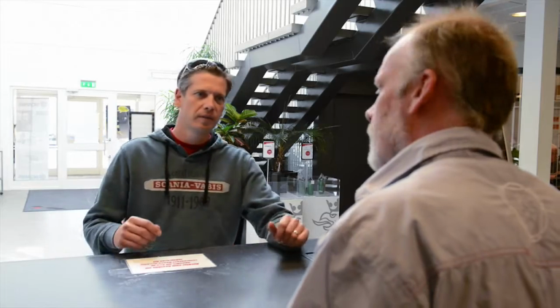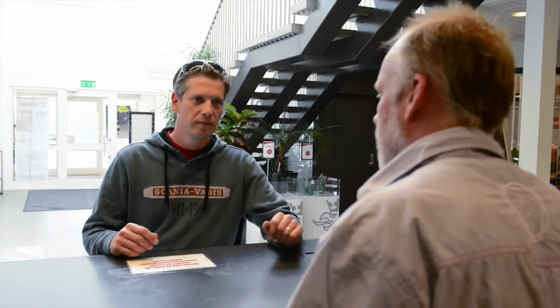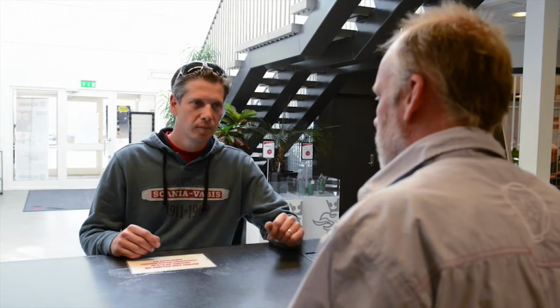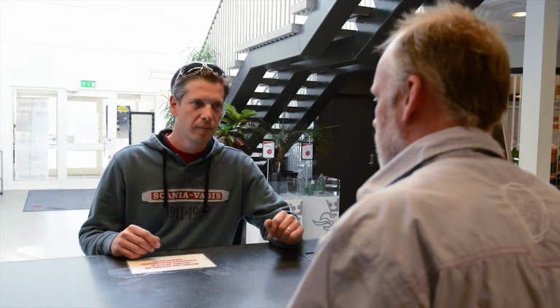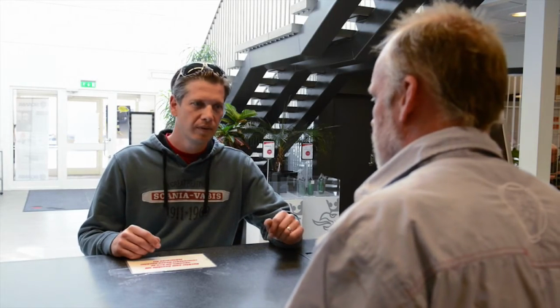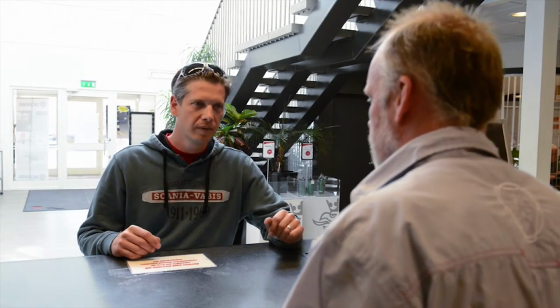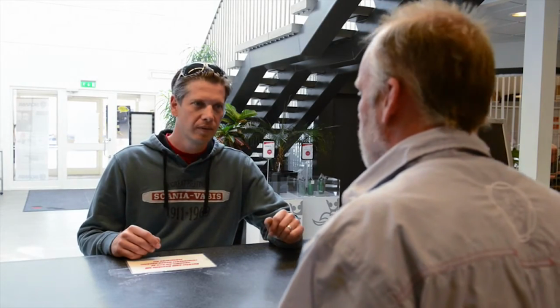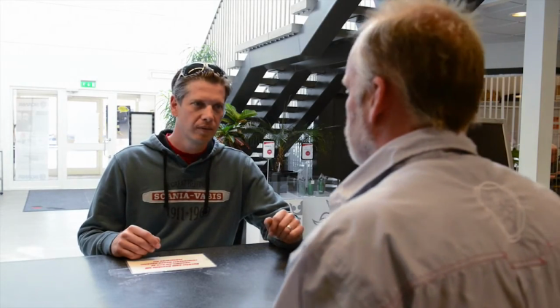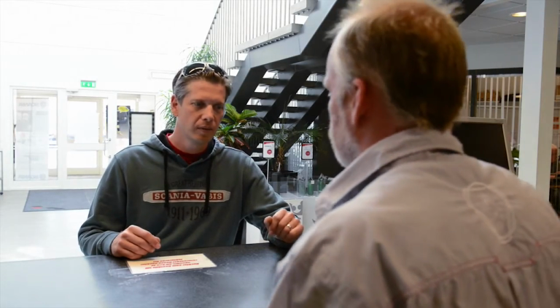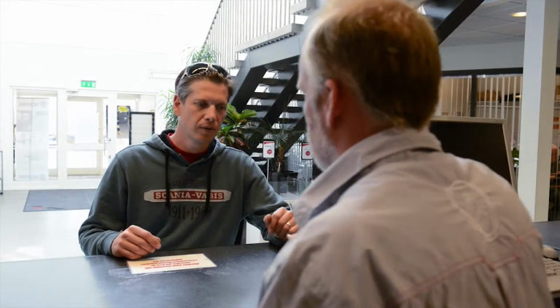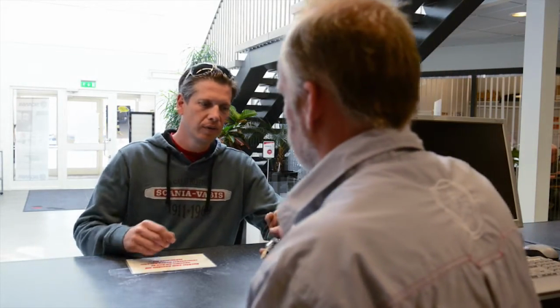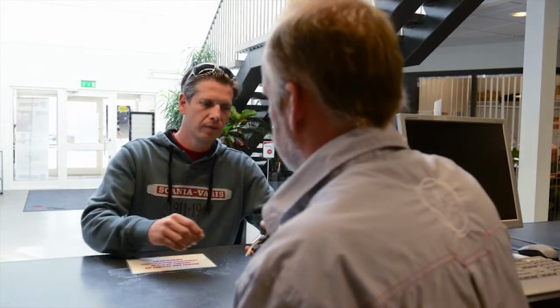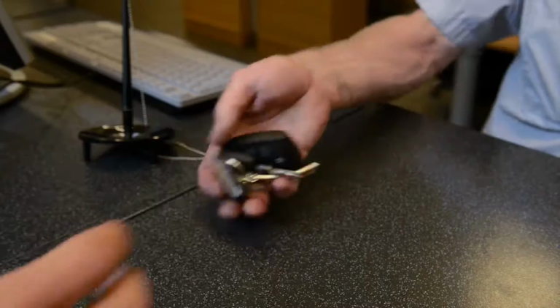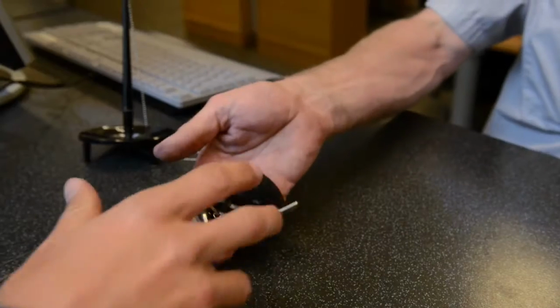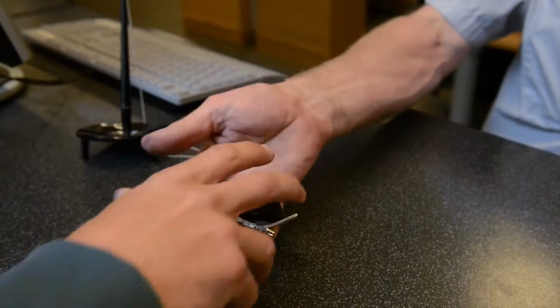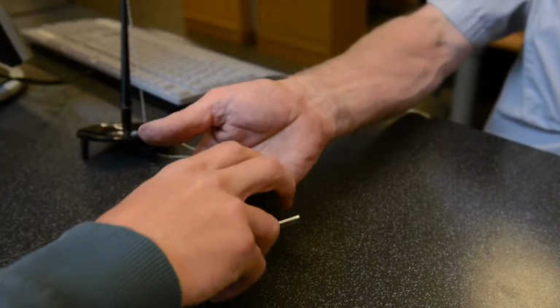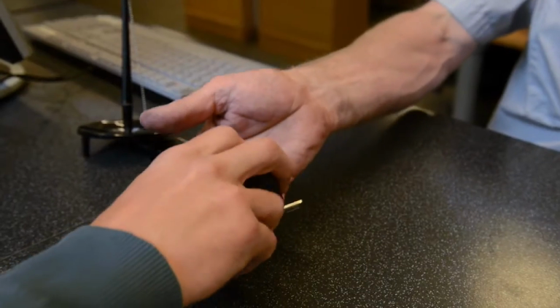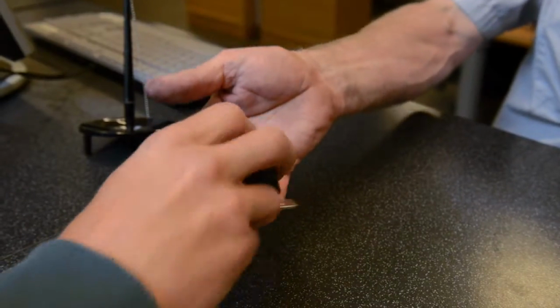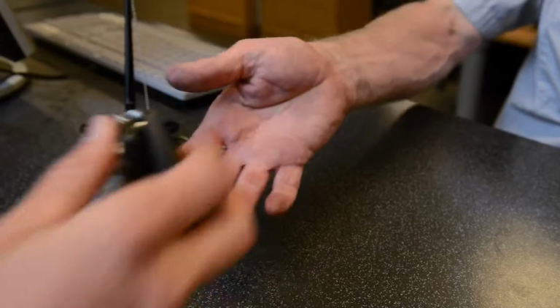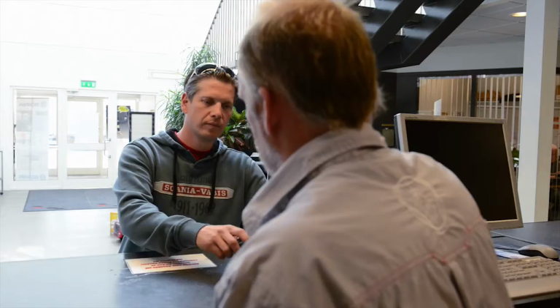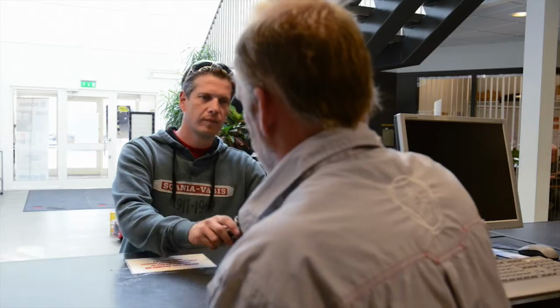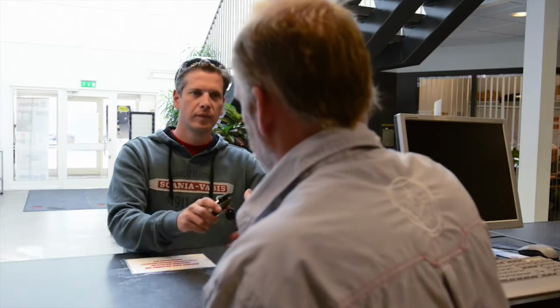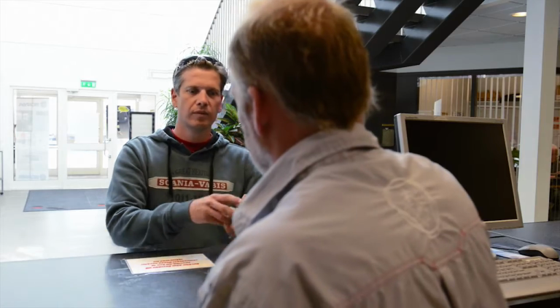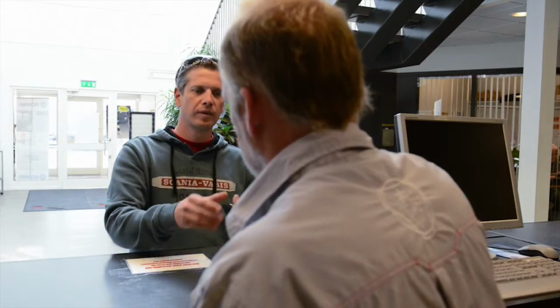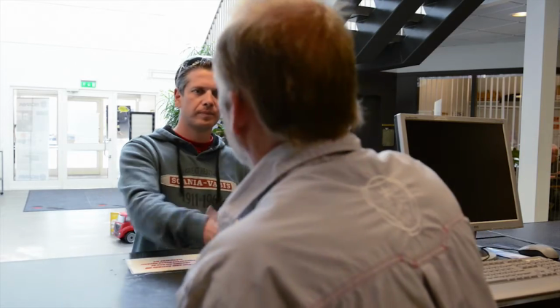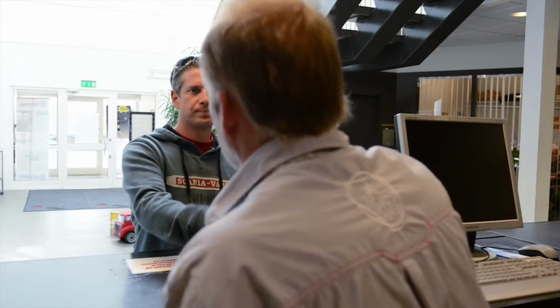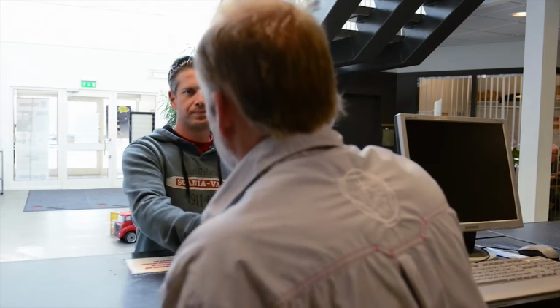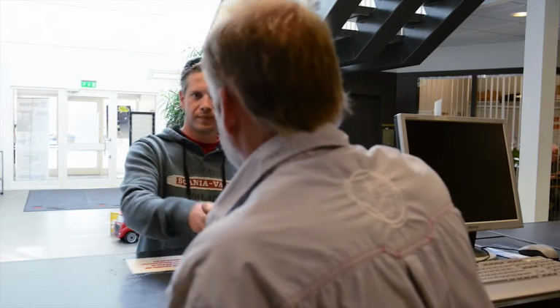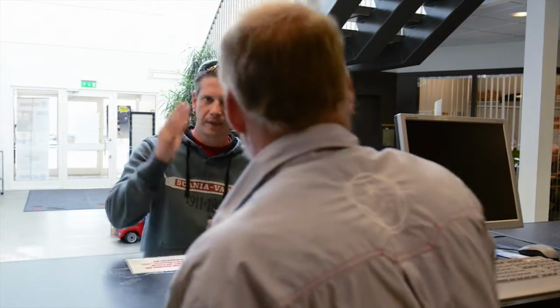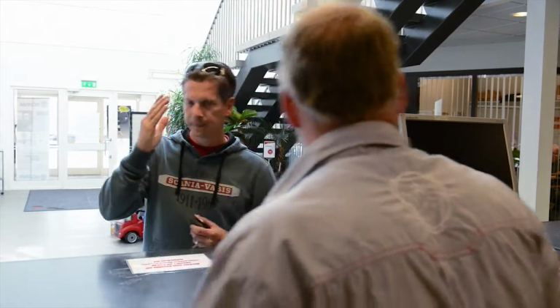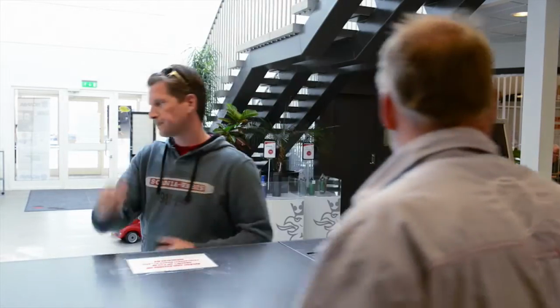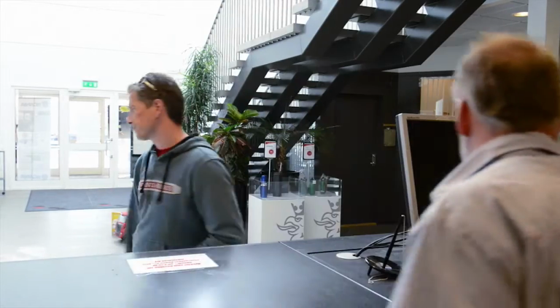Adam is happy to have all jobs carried out at the same time, since he then does not need to come back for an additional visit.